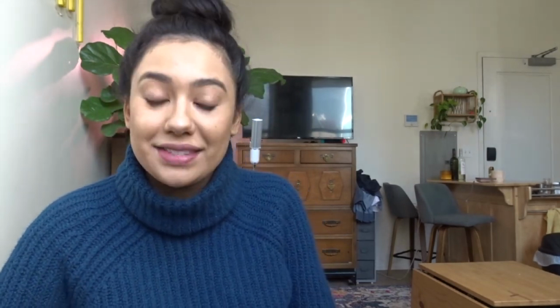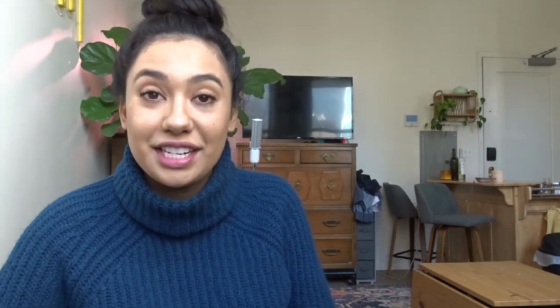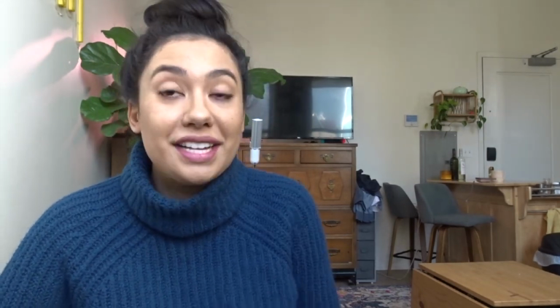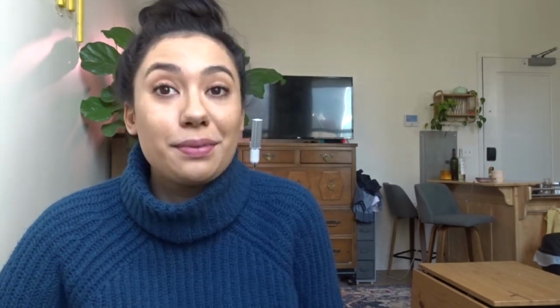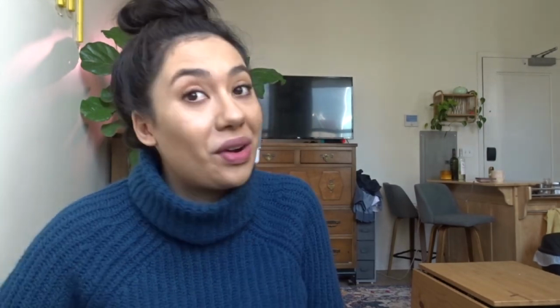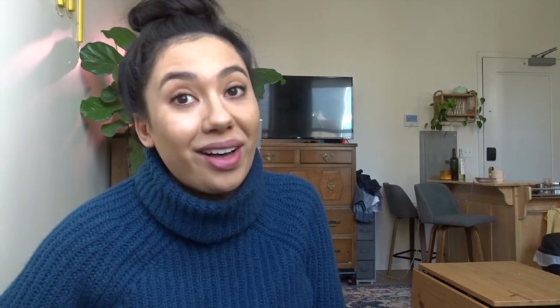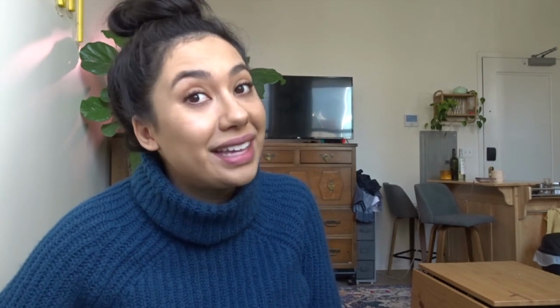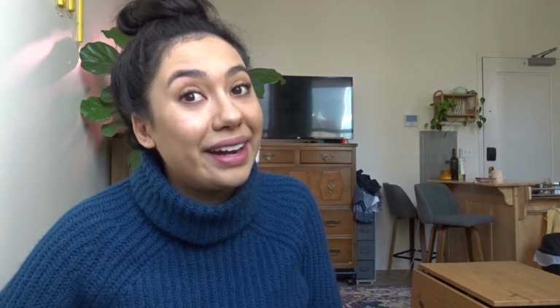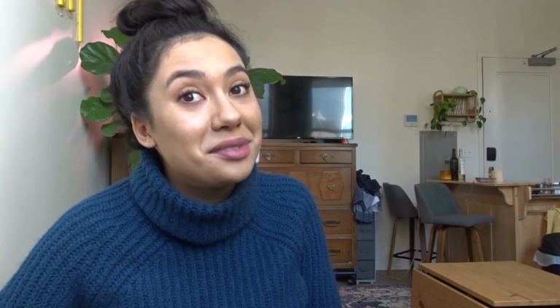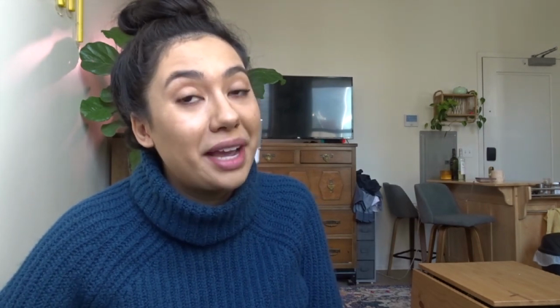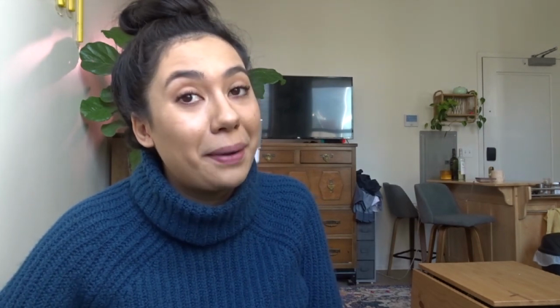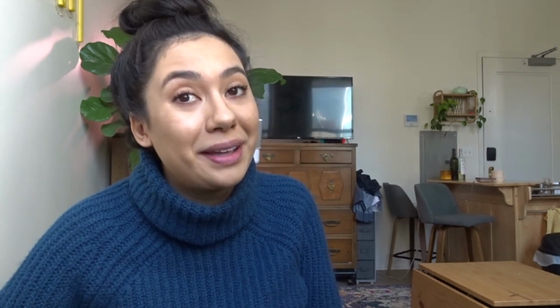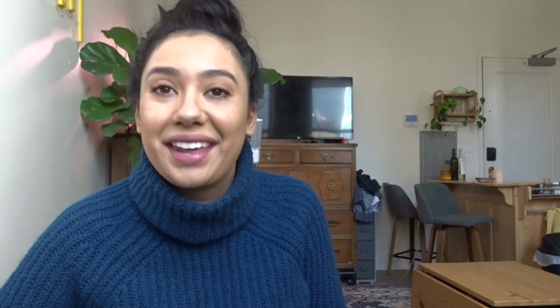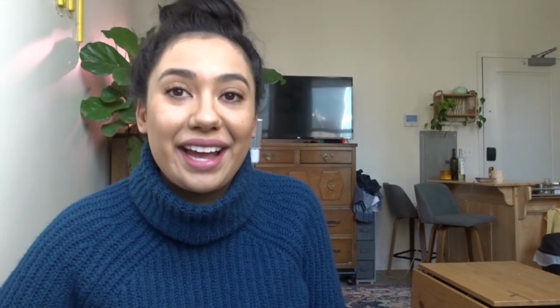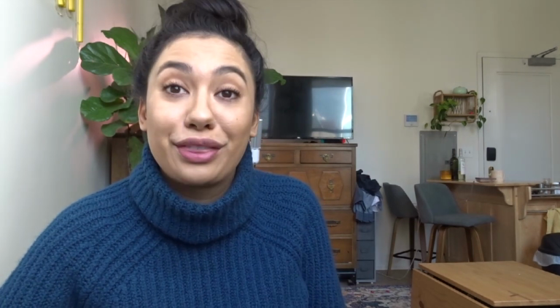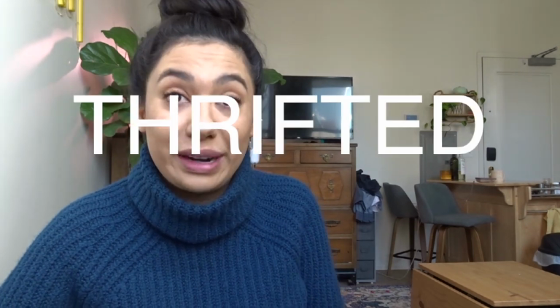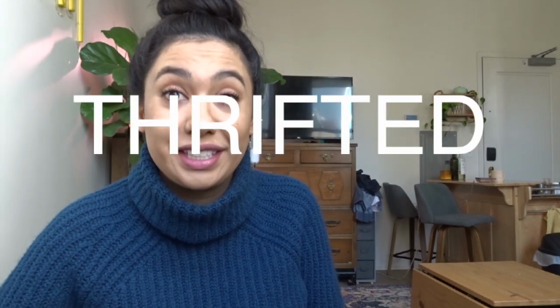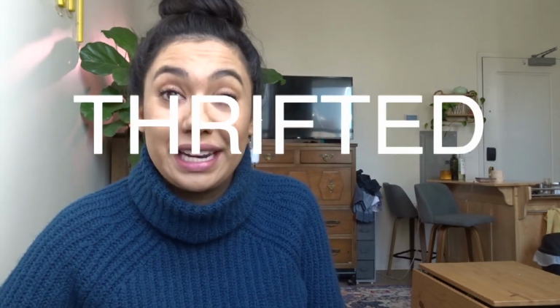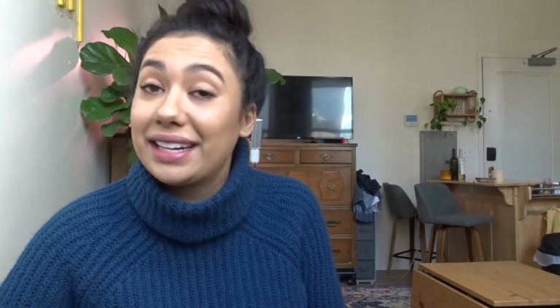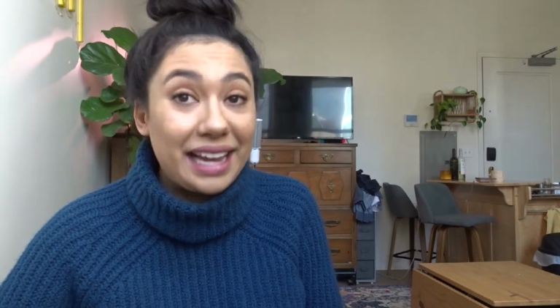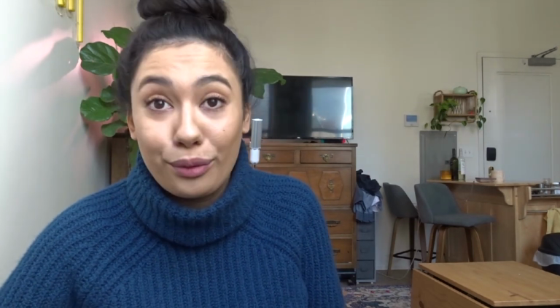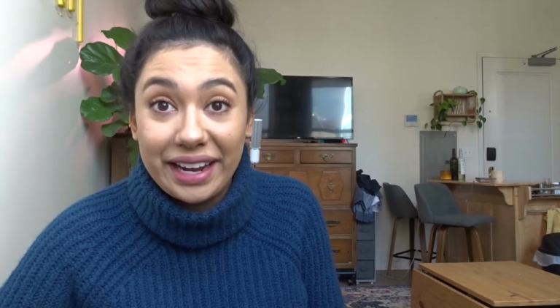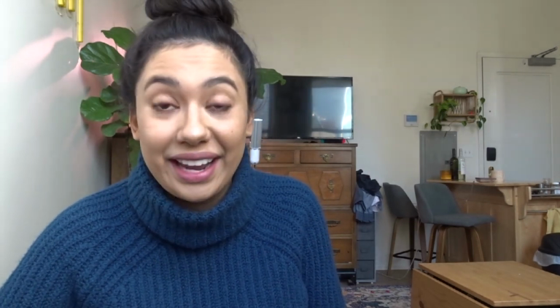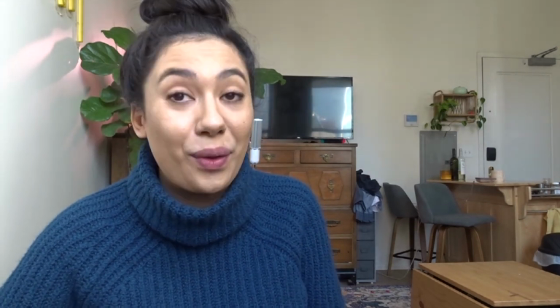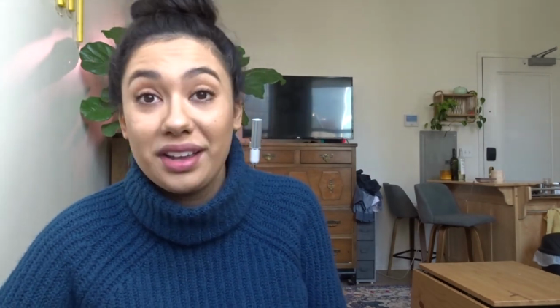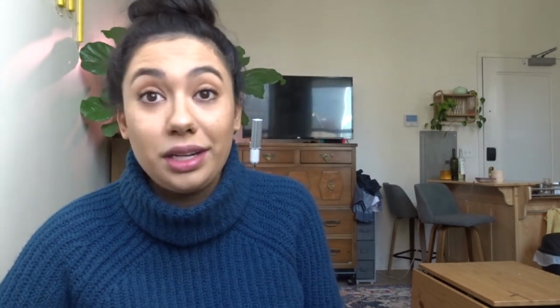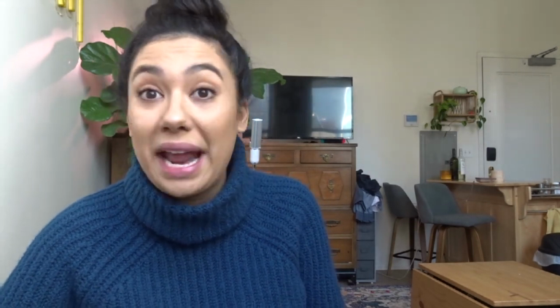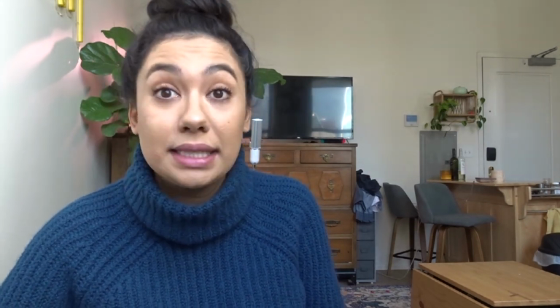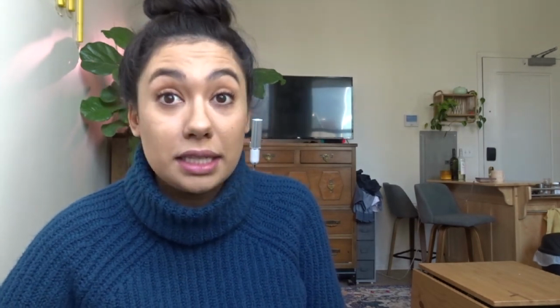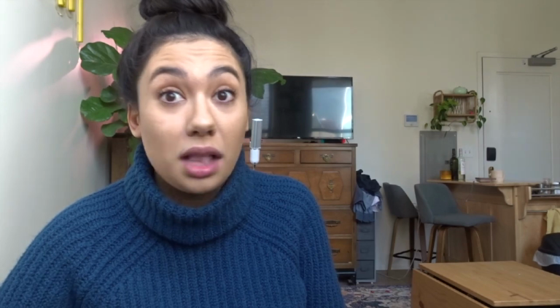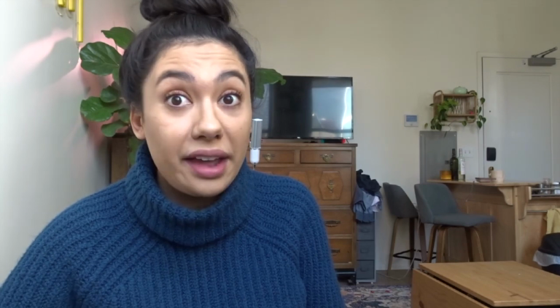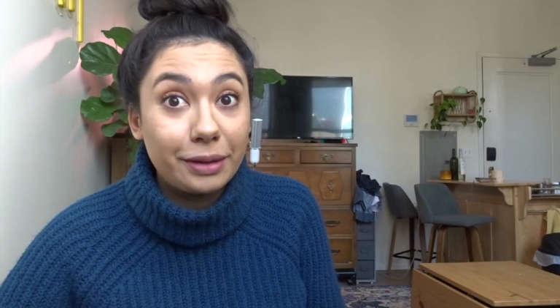Today's video is about all the items in my apartment that I have thrifted, and hold on to your pants because there's a lot of them.